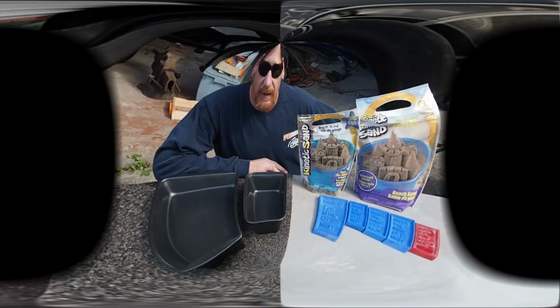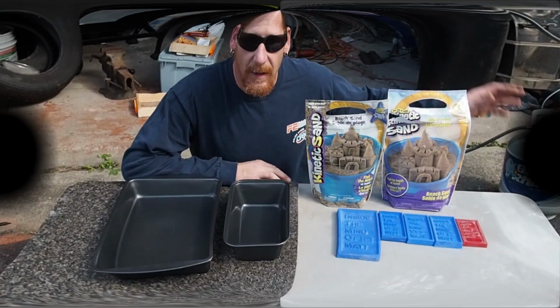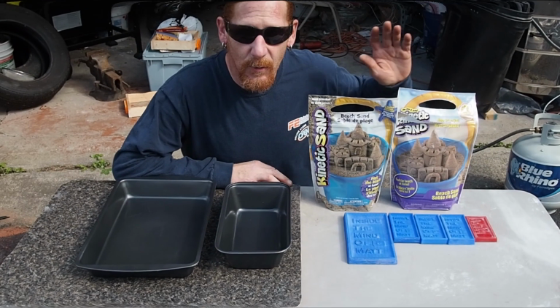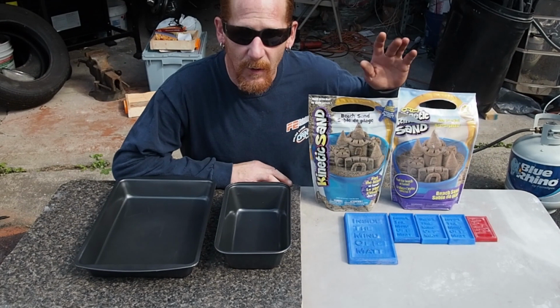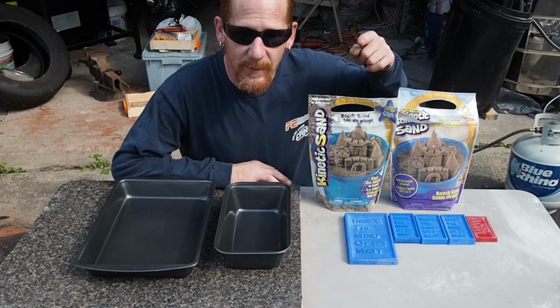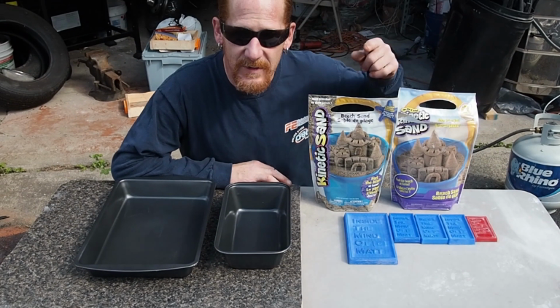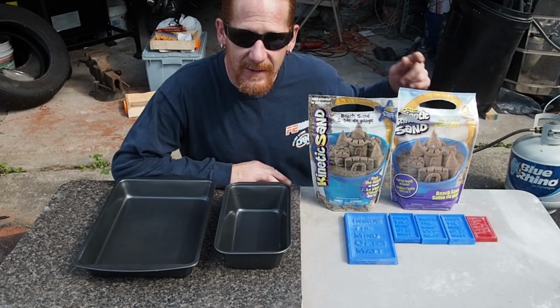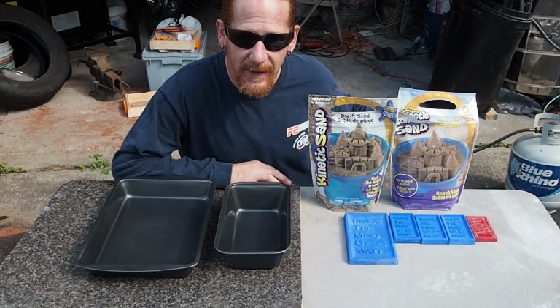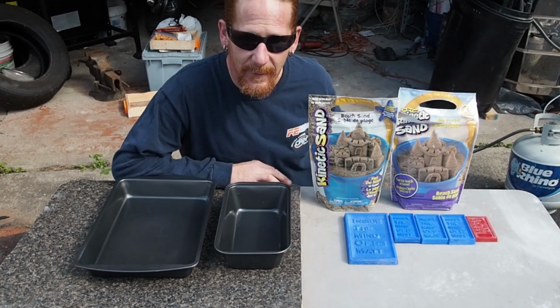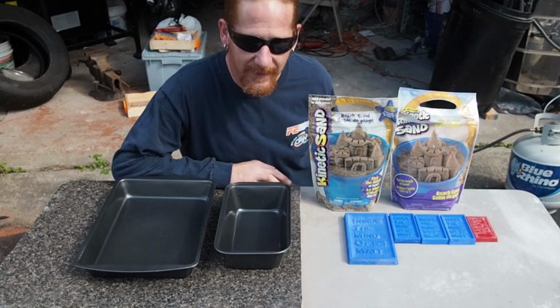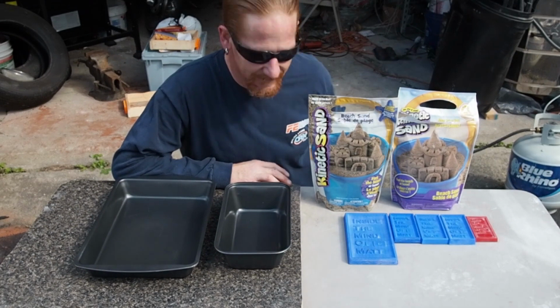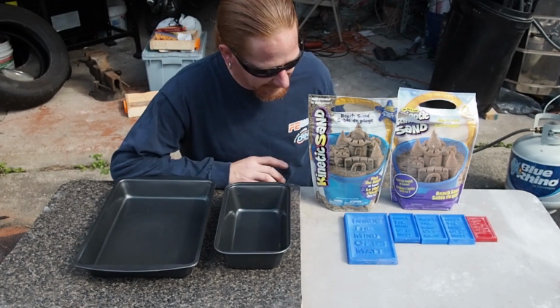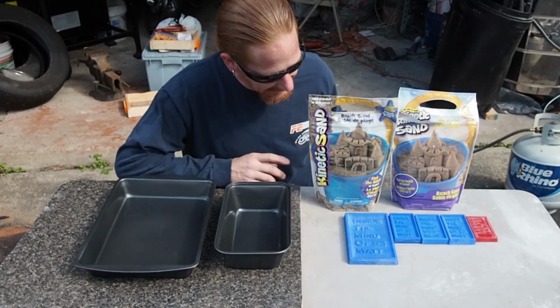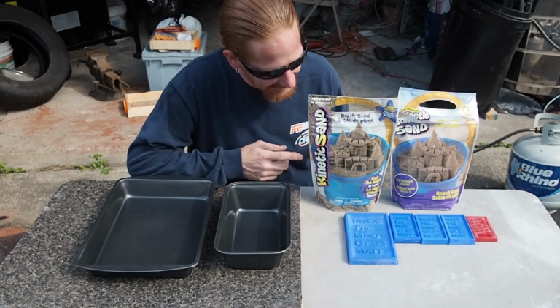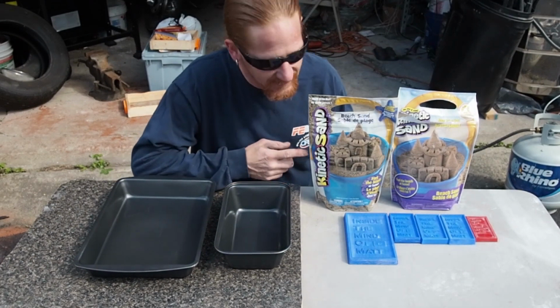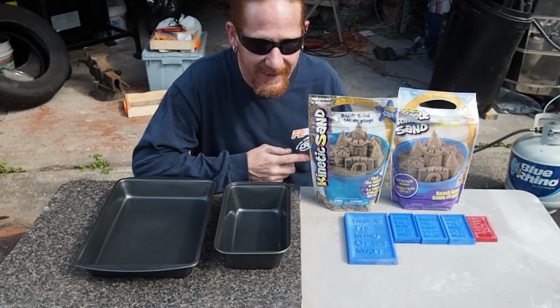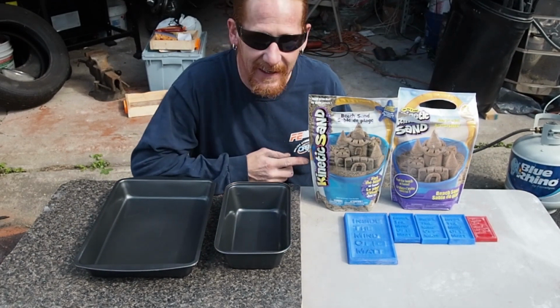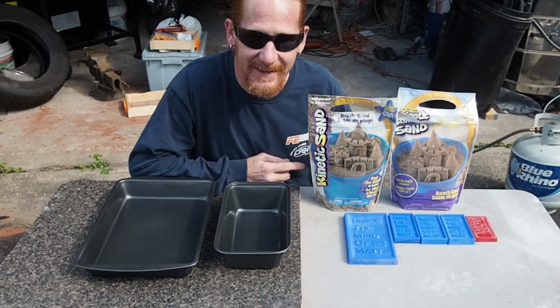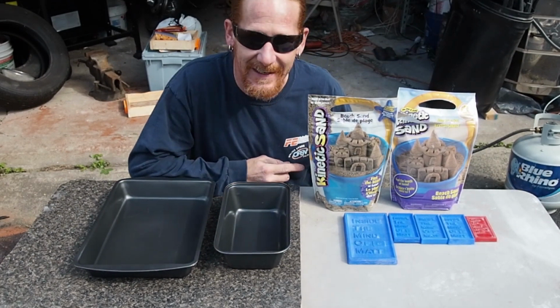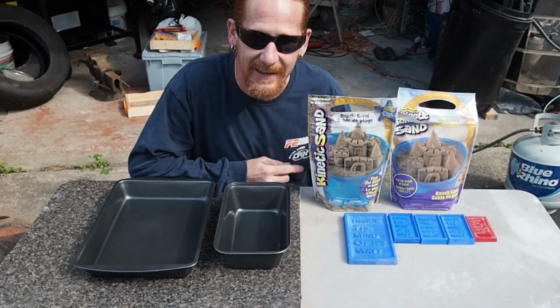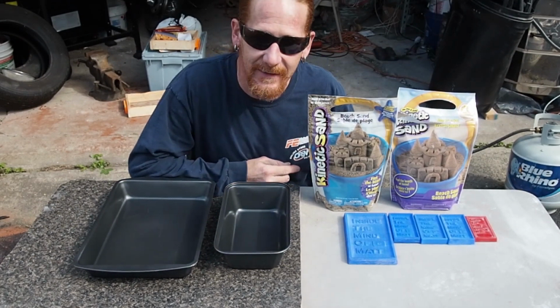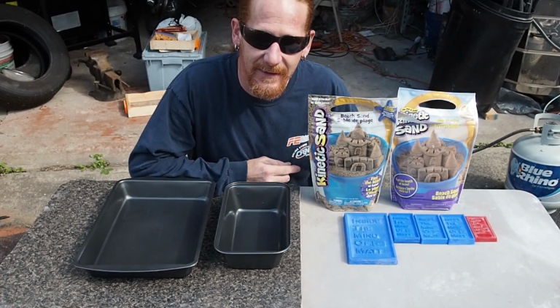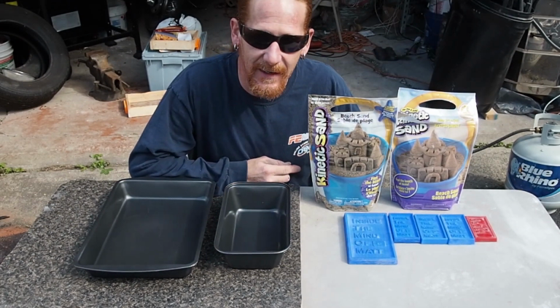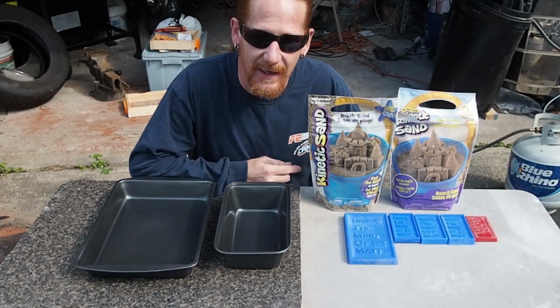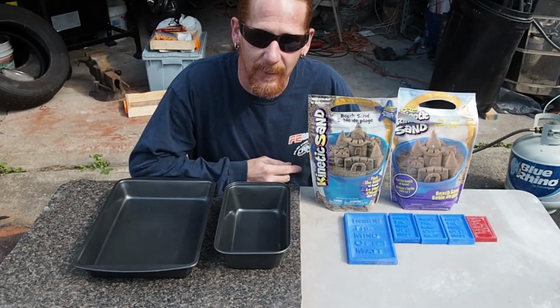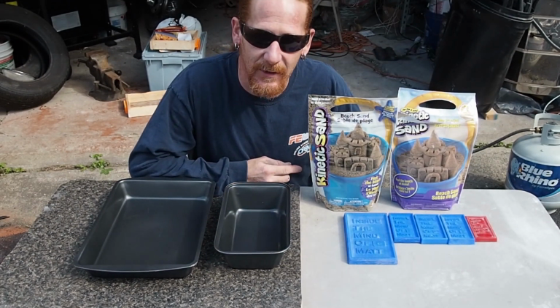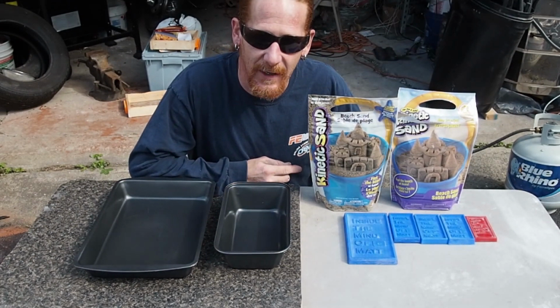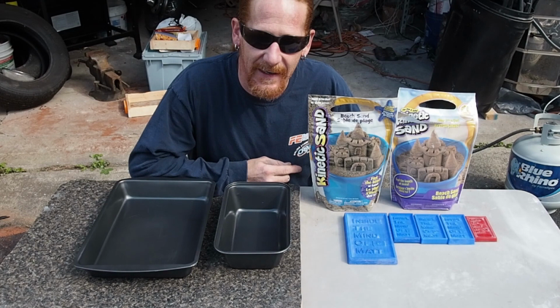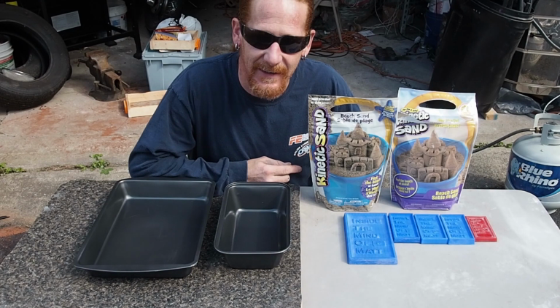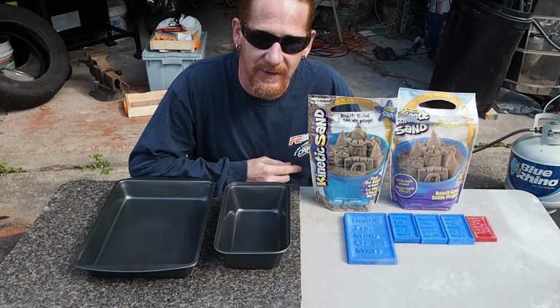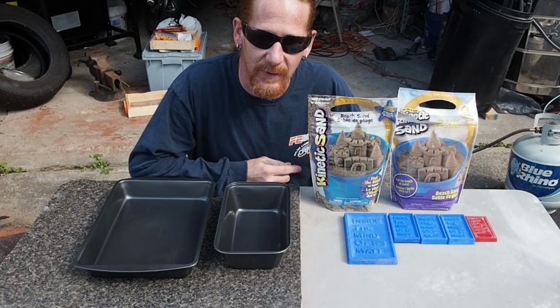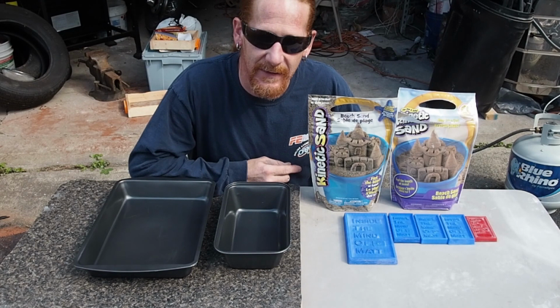Hello, welcome inside the Miner Mat. I got some kinetic sand and I'm going to try casting with it.